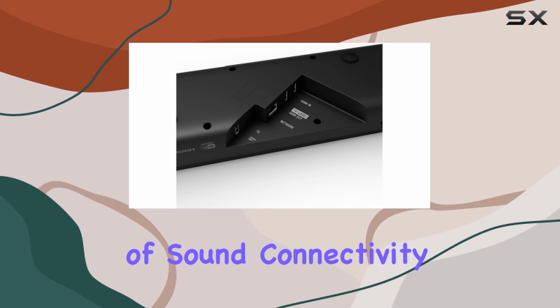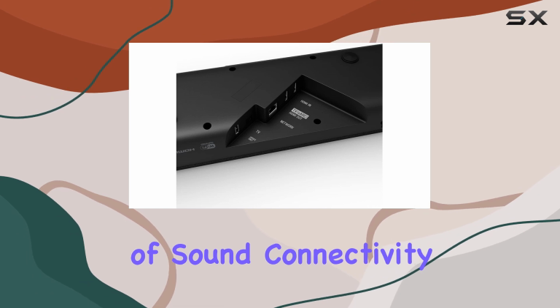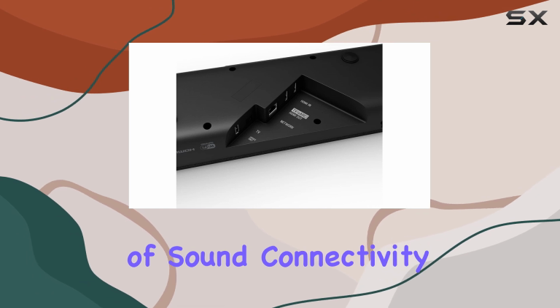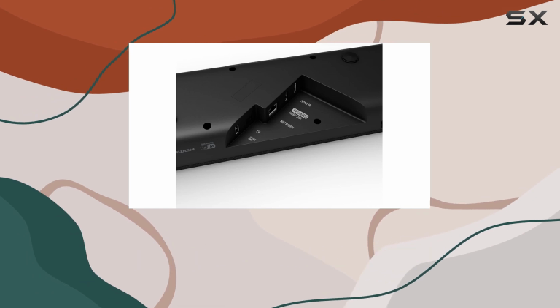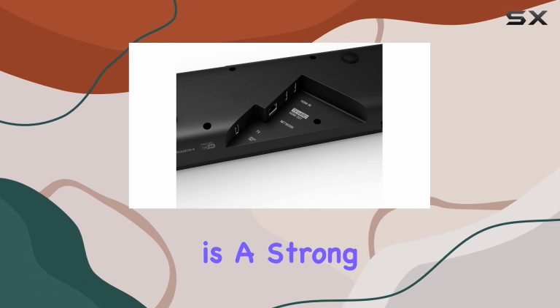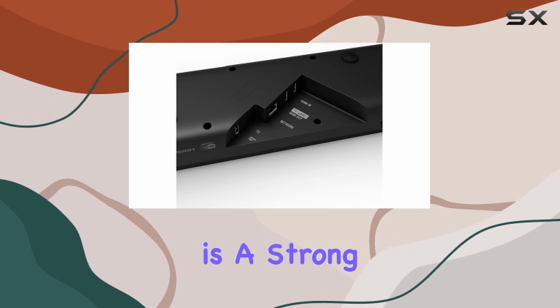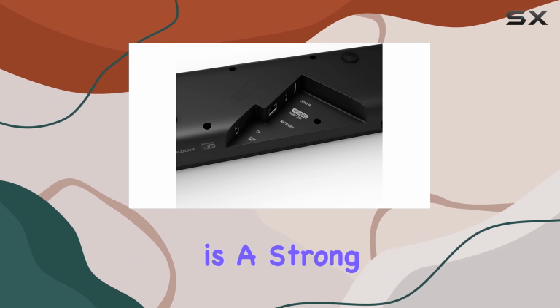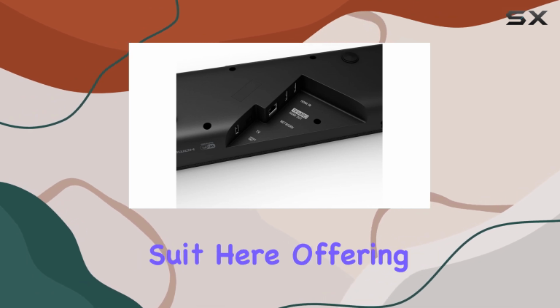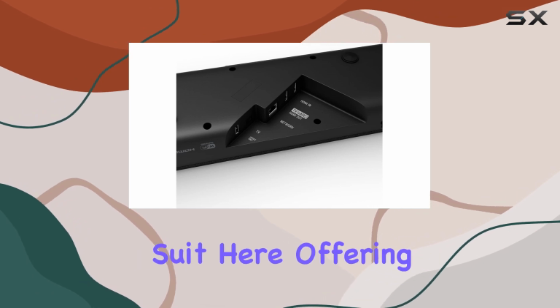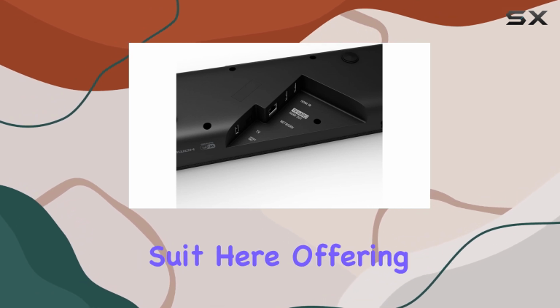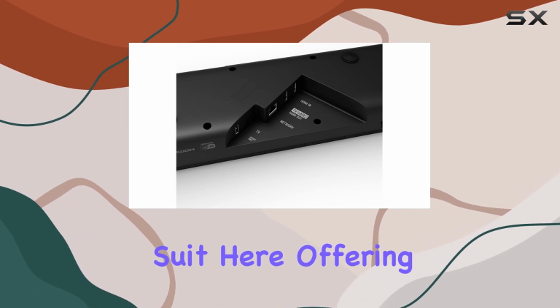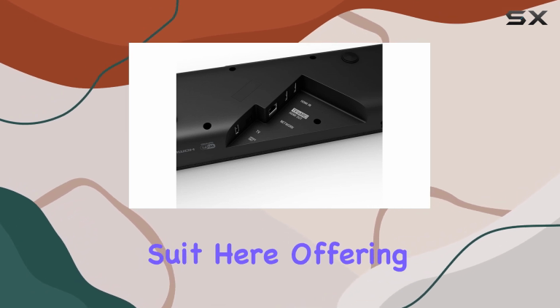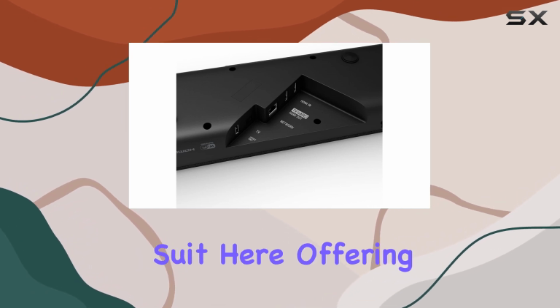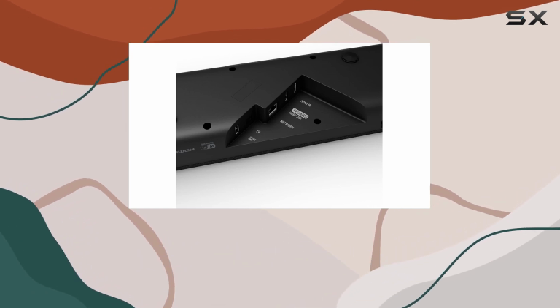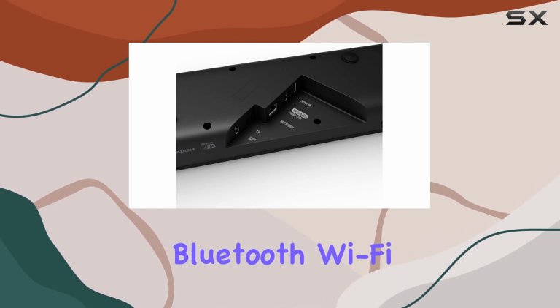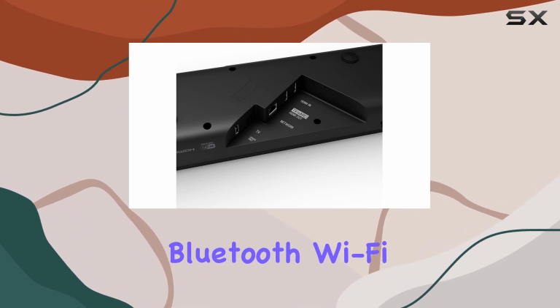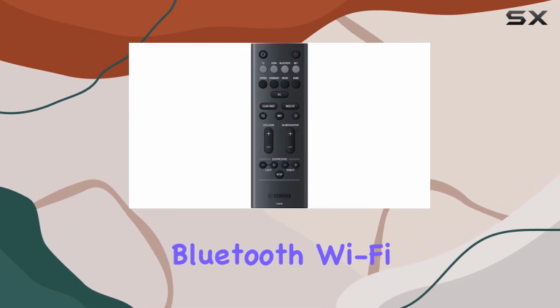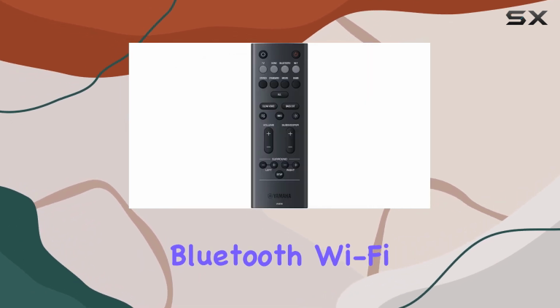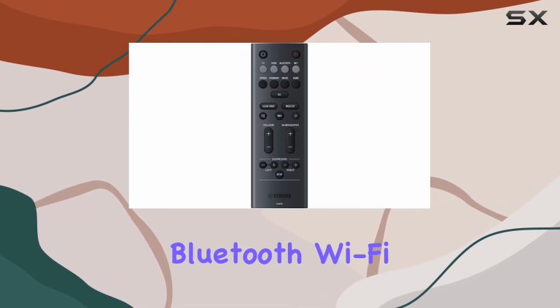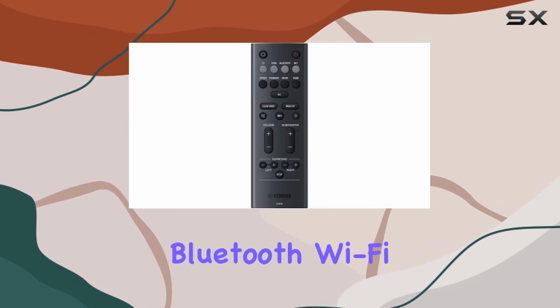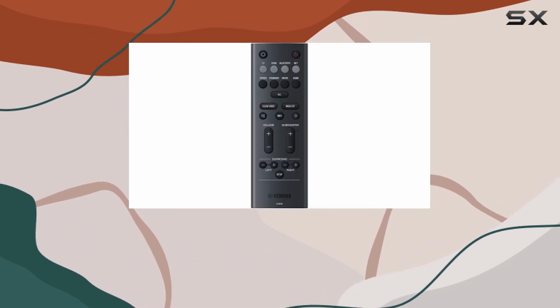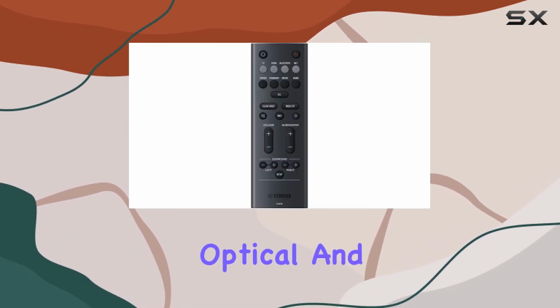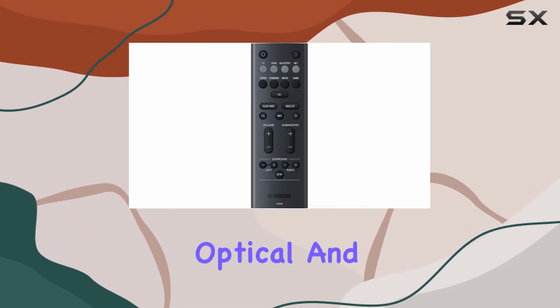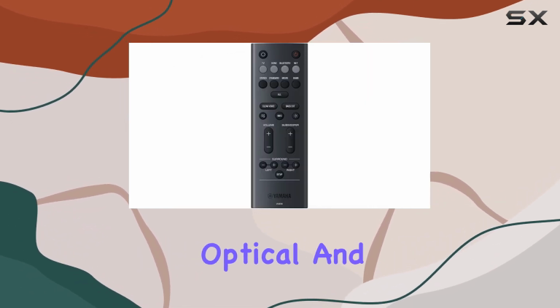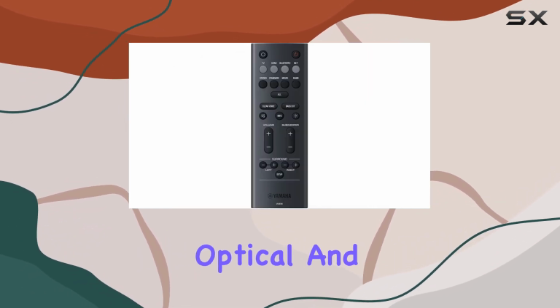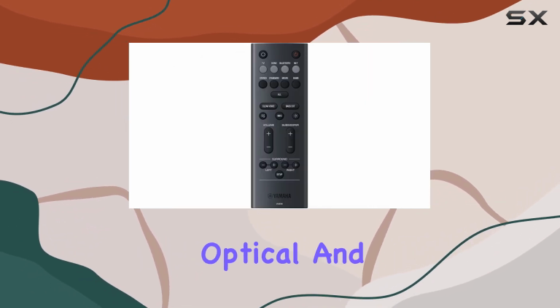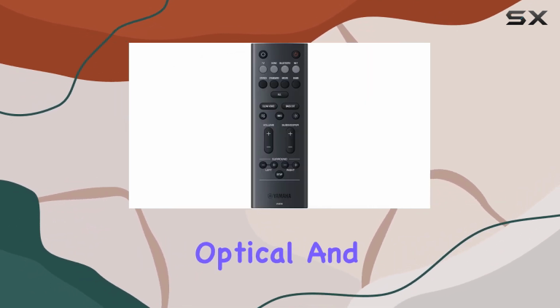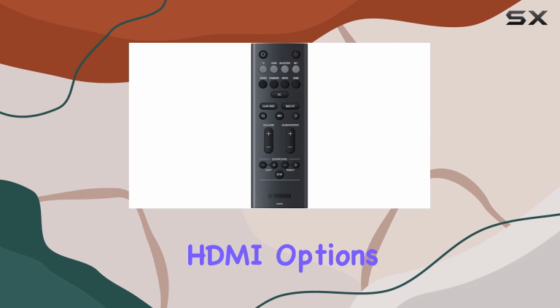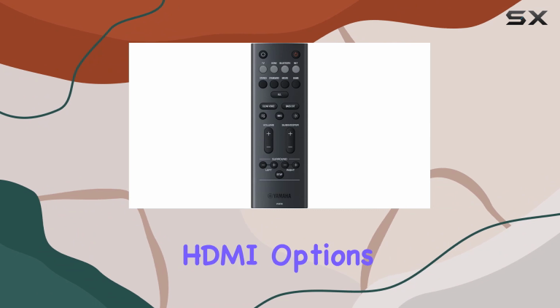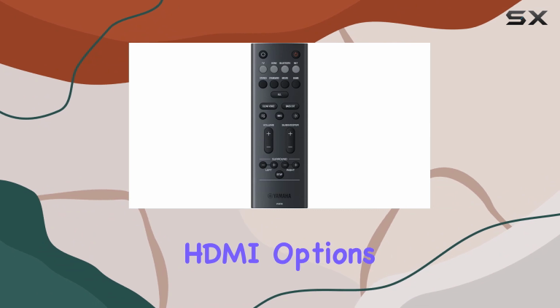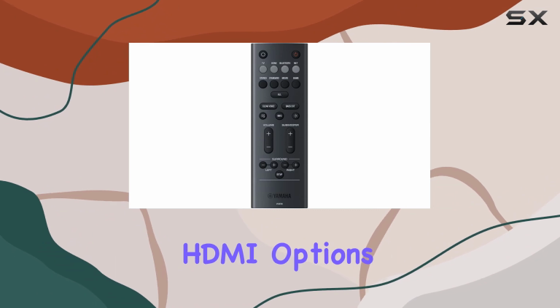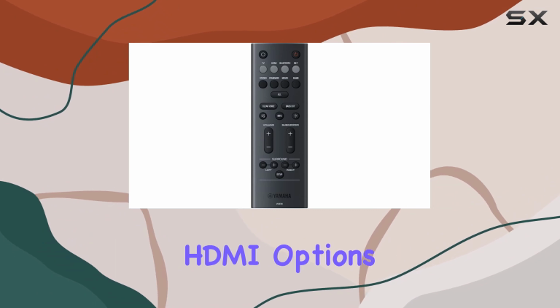Connectivity is a strong suit here, offering Bluetooth, Wi-Fi, optical, and HDMI options.